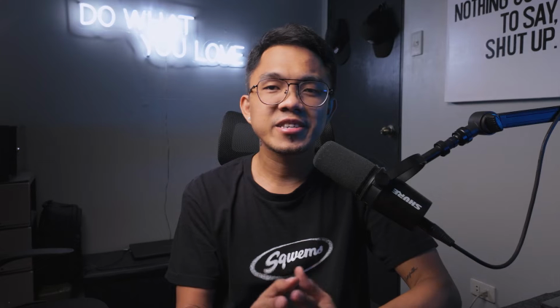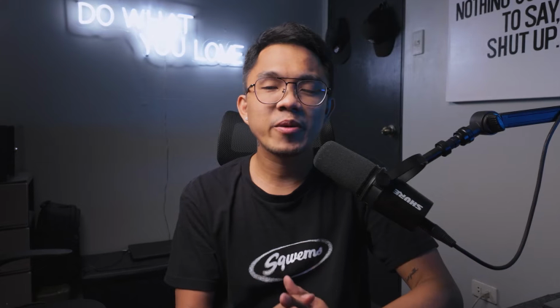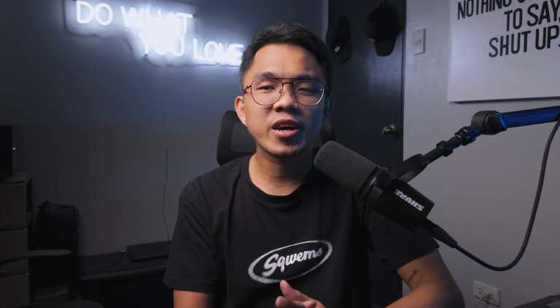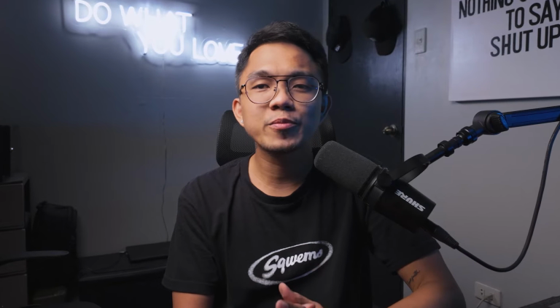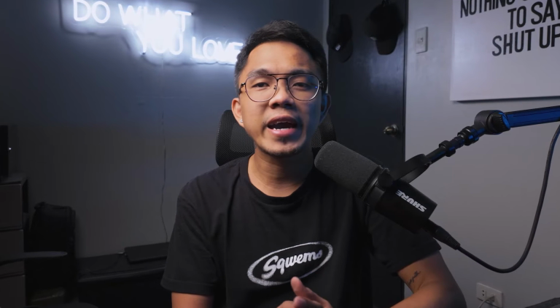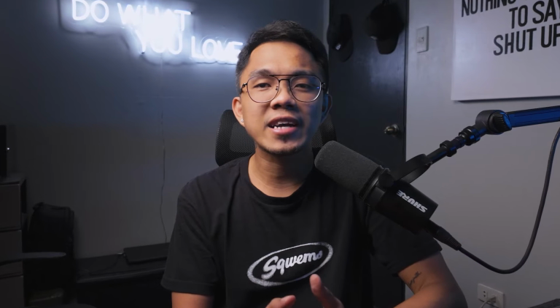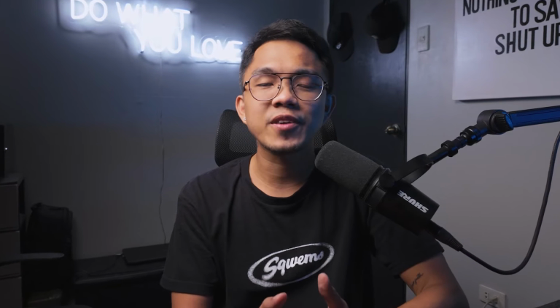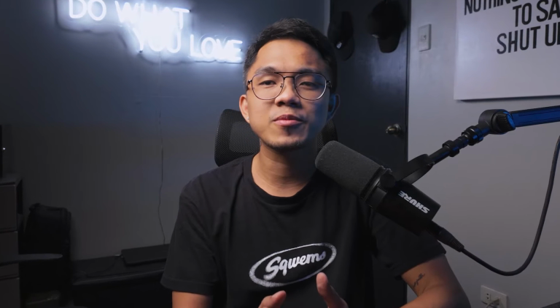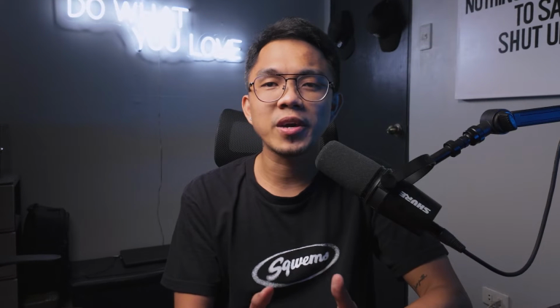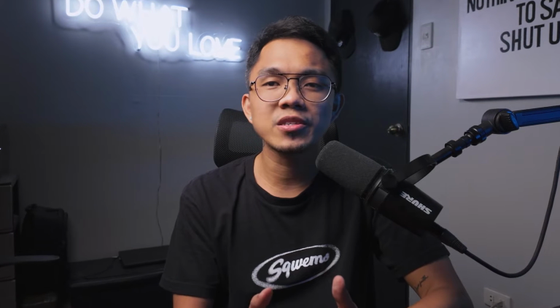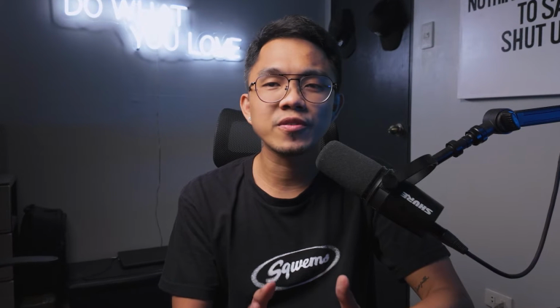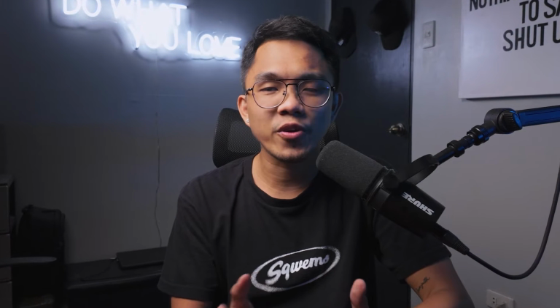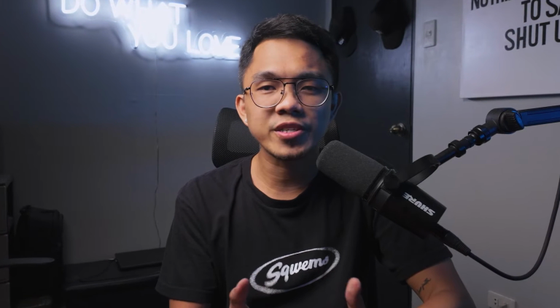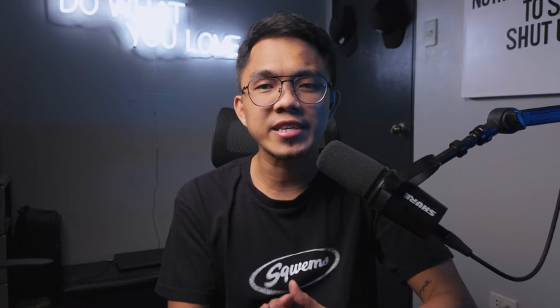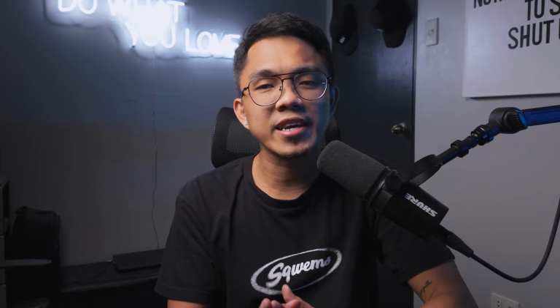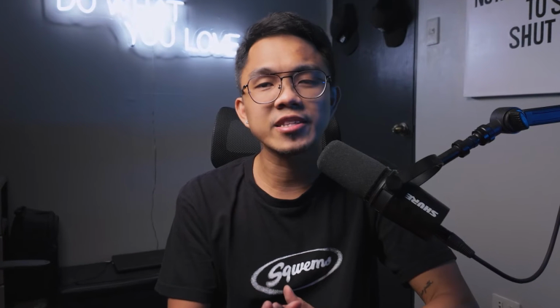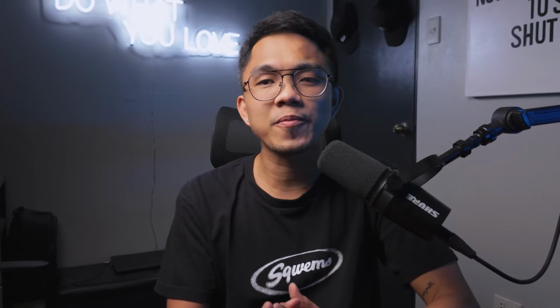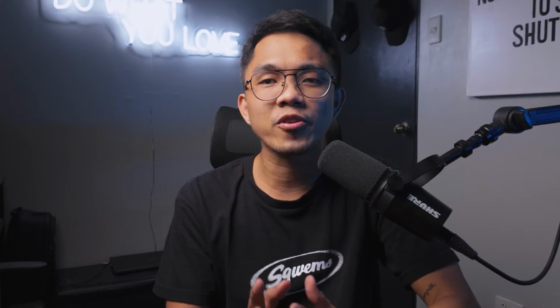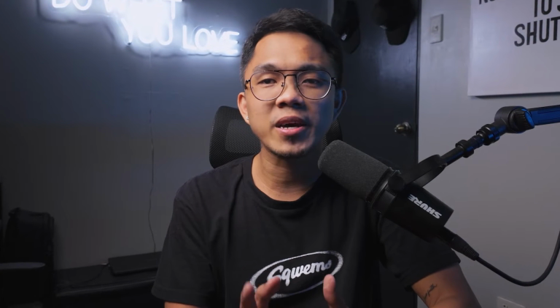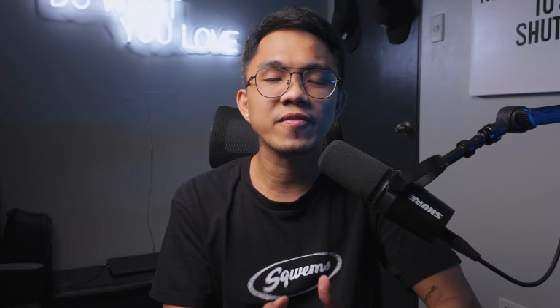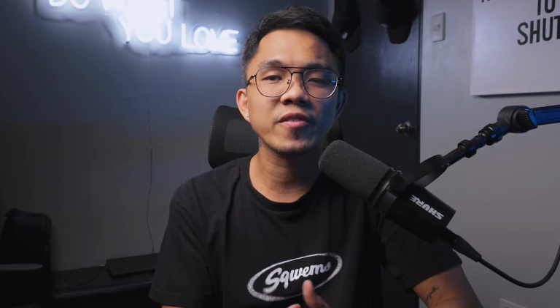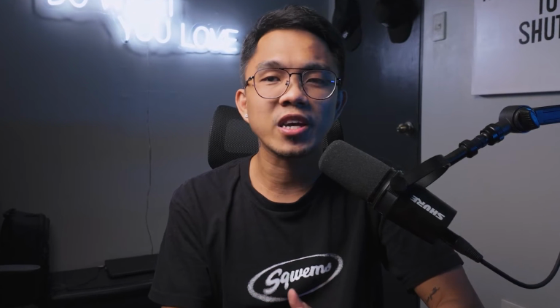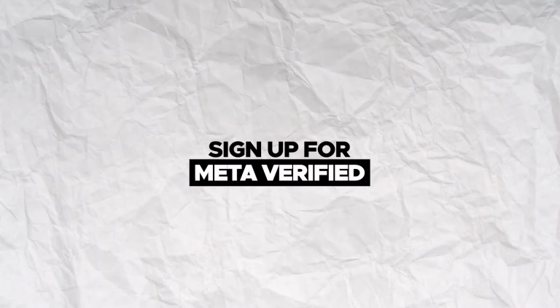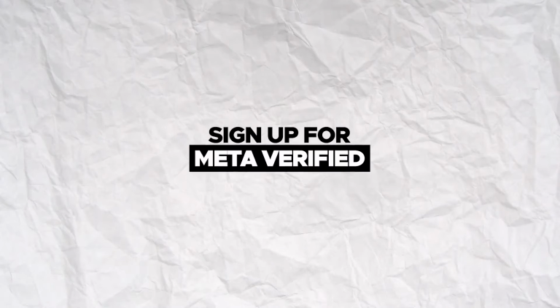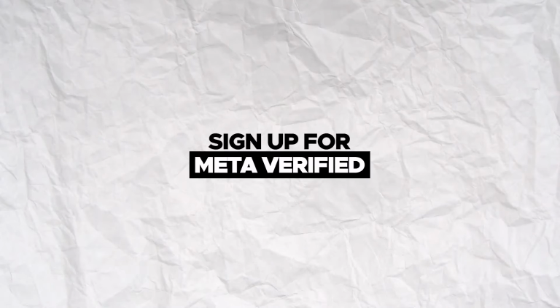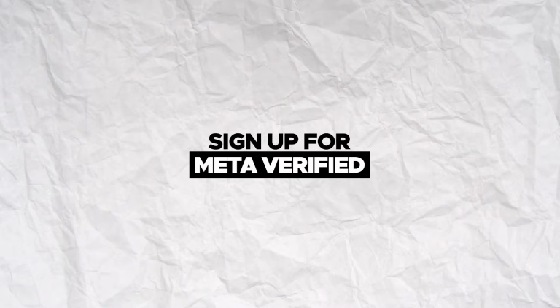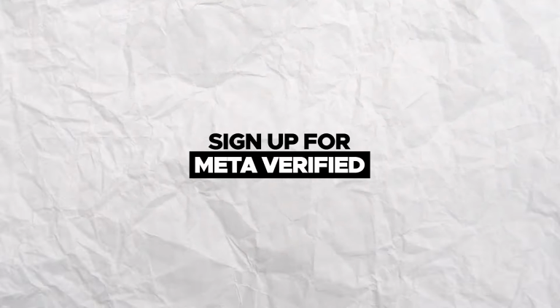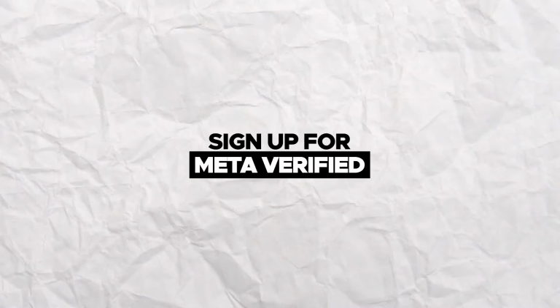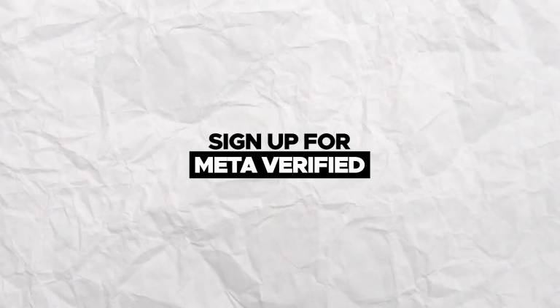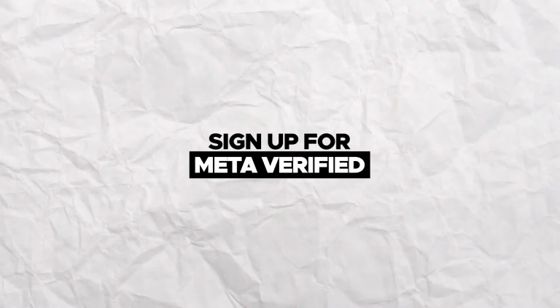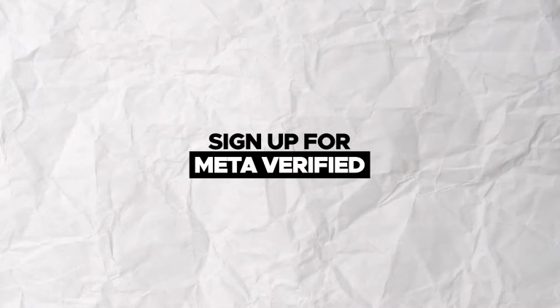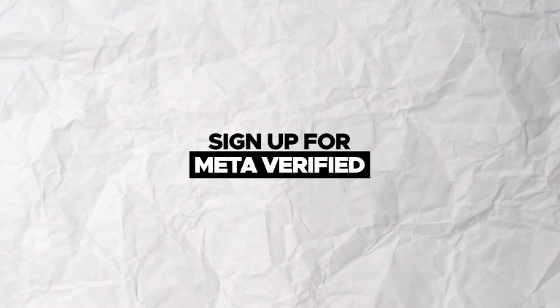Here's how I recovered my hacked Facebook page. First, I signed up for the Metaverified blue badge for 499 pesos.